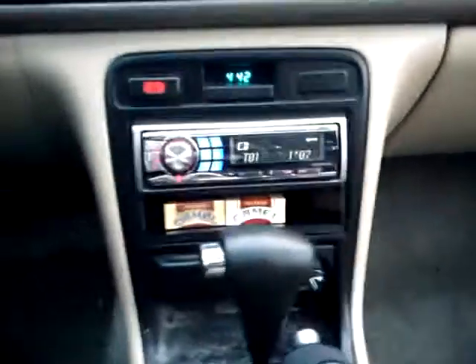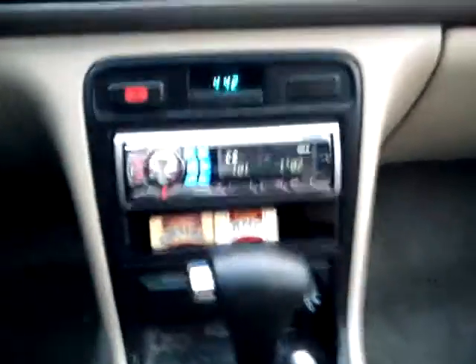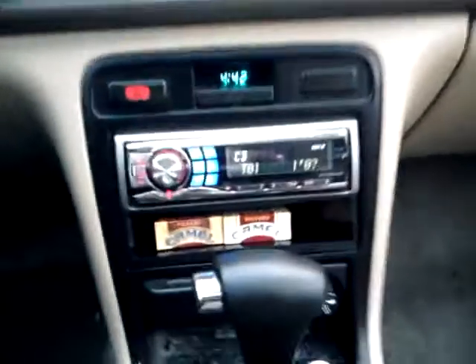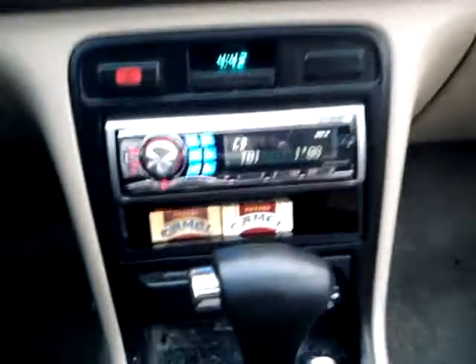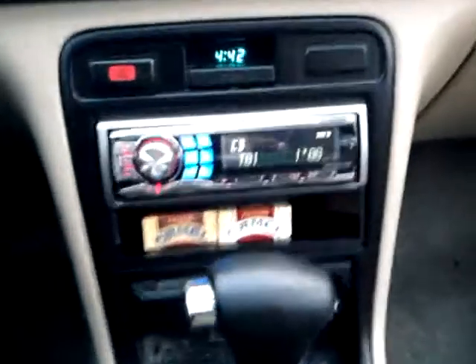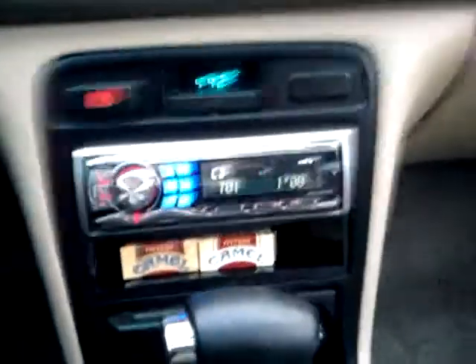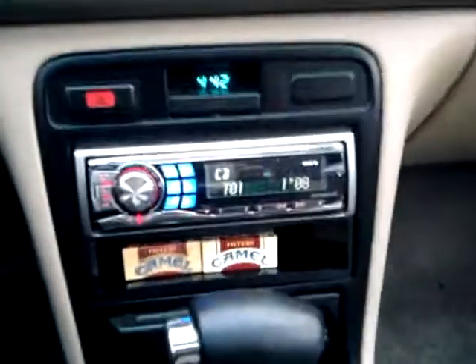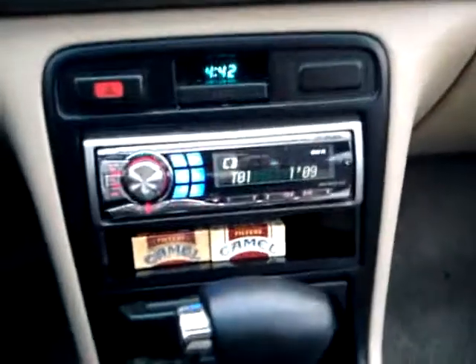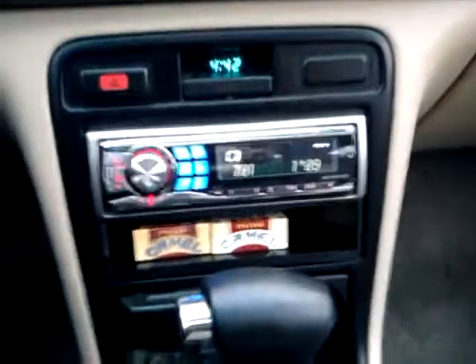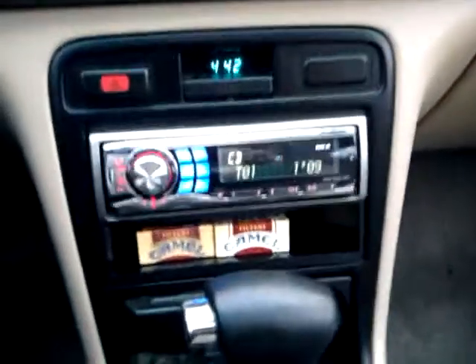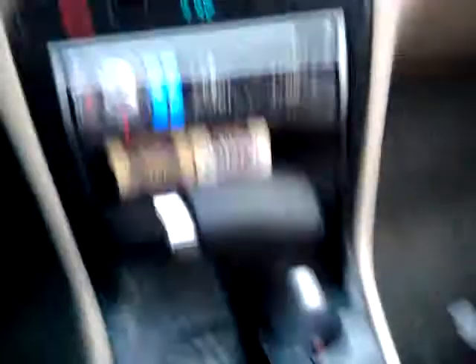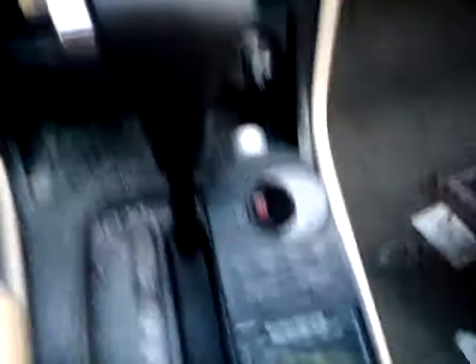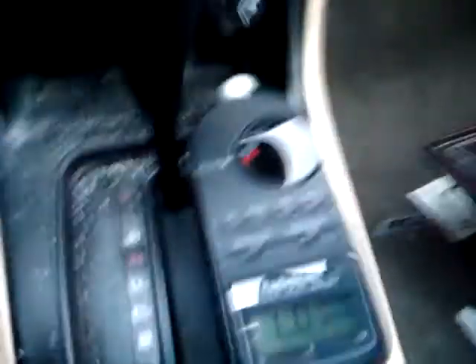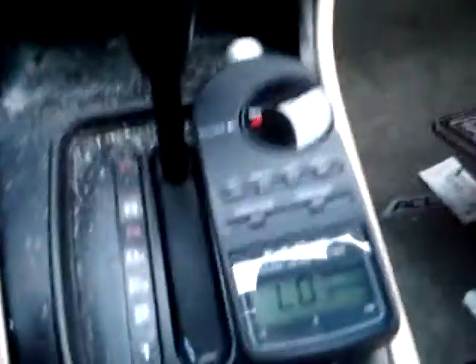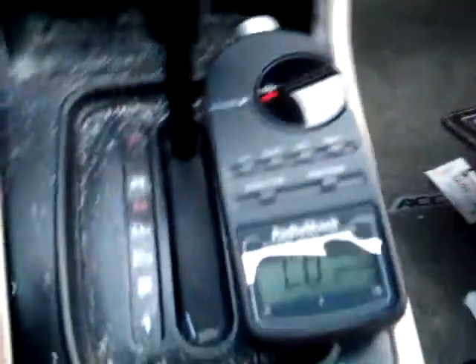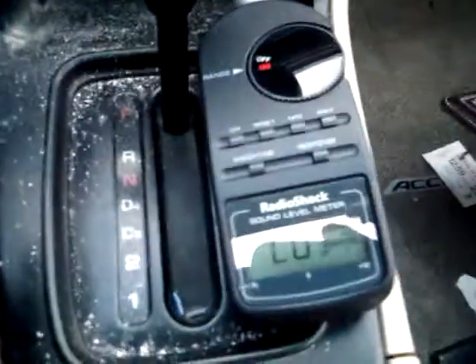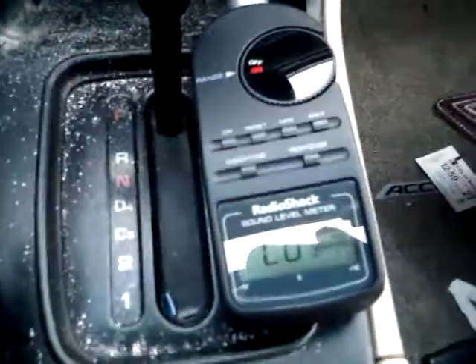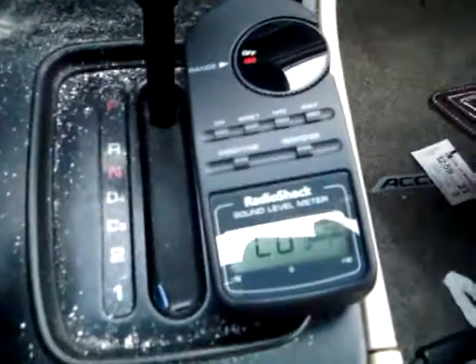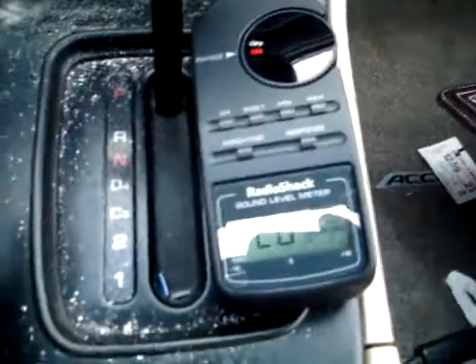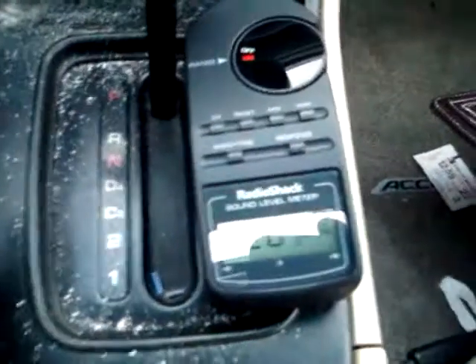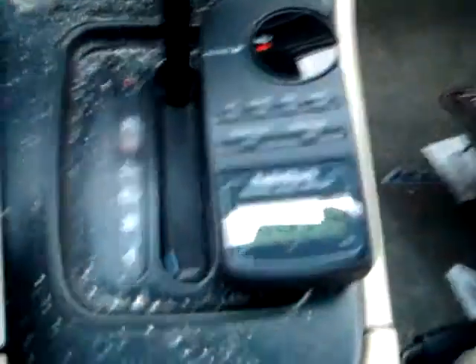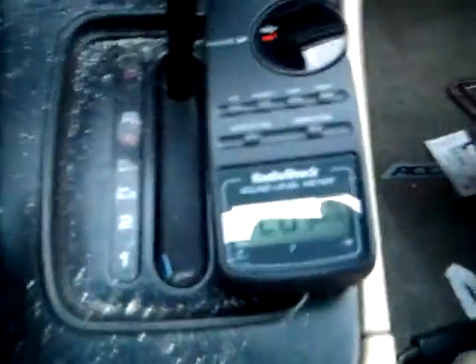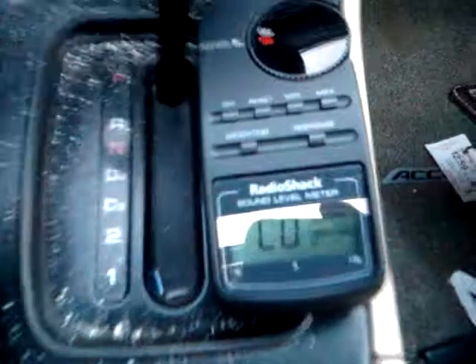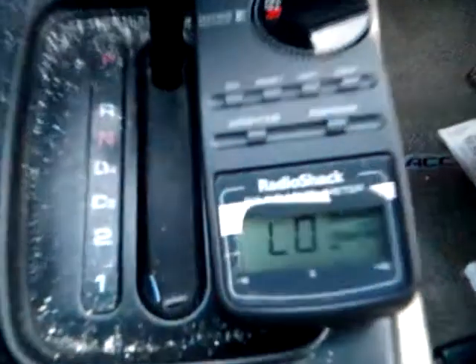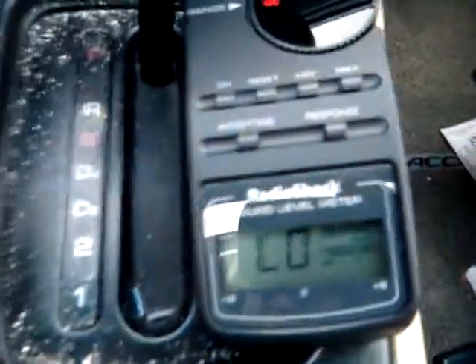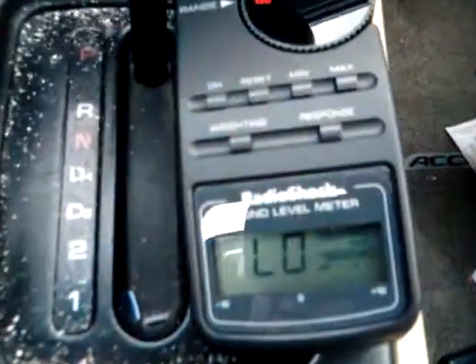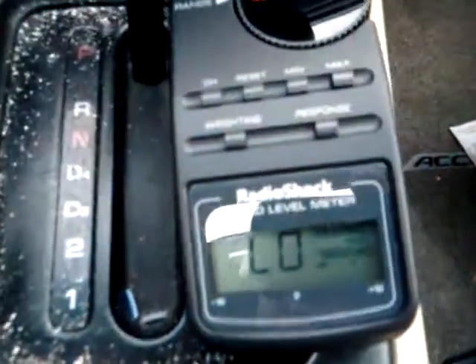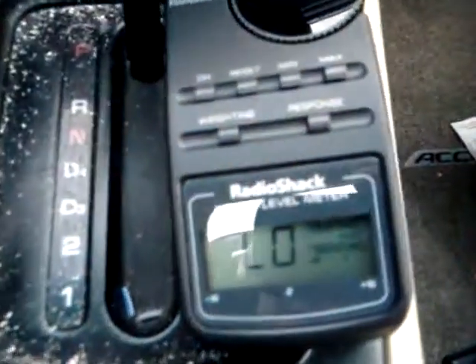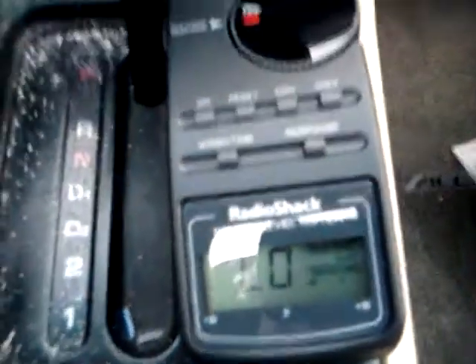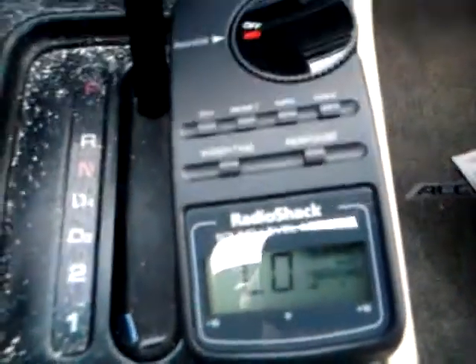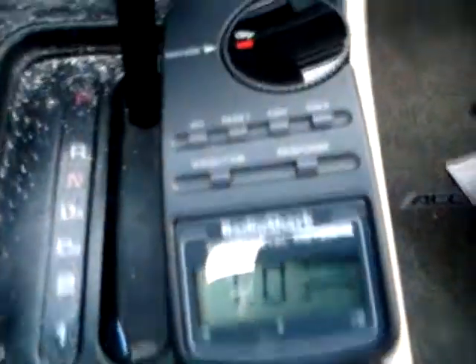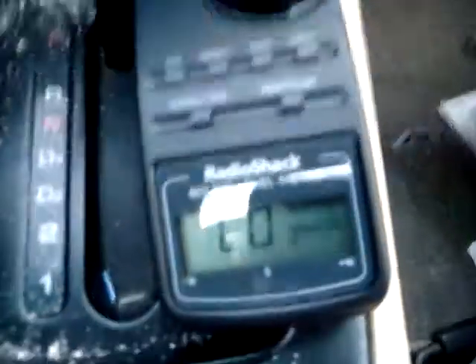Alright, here we go. Here's the point of this. Got my new noise meter today. Can you see that there?